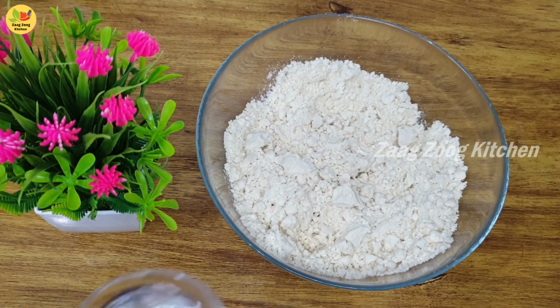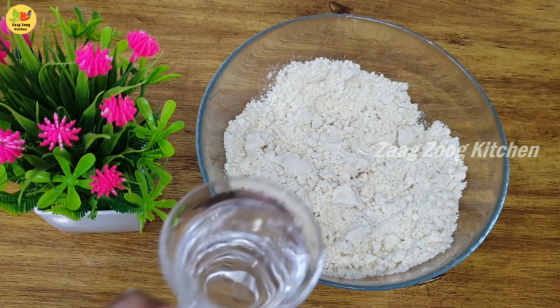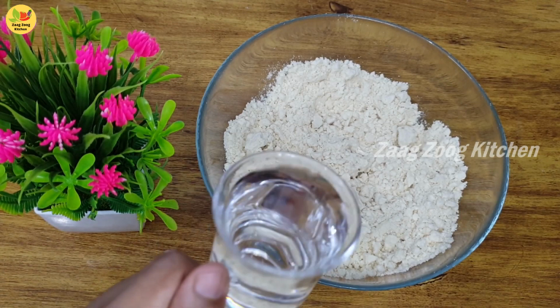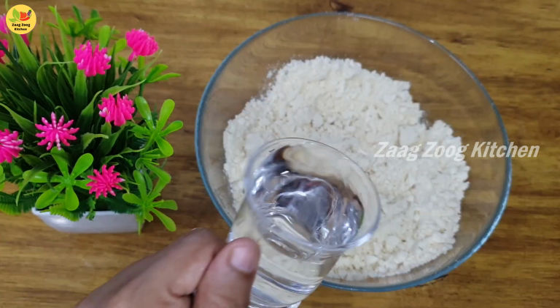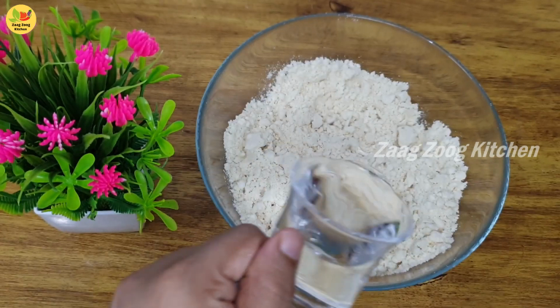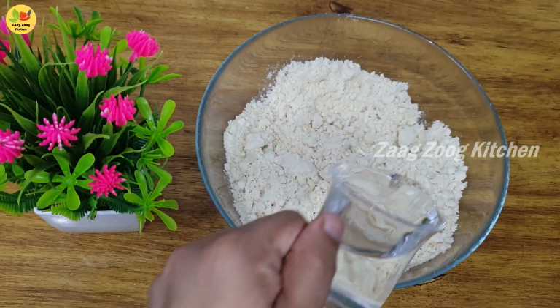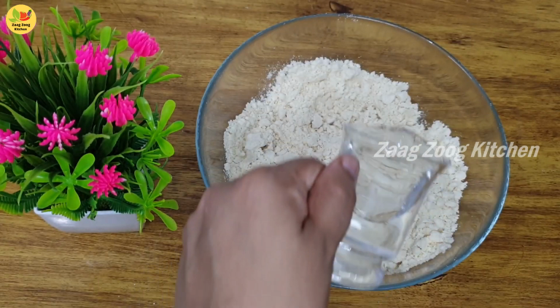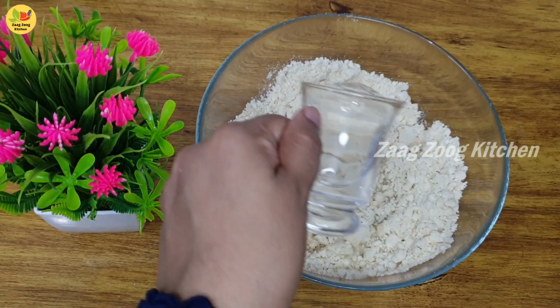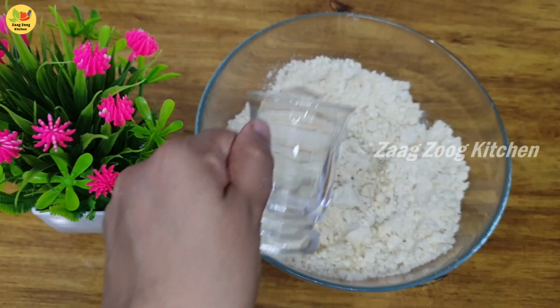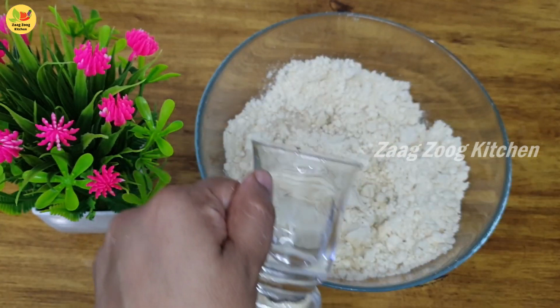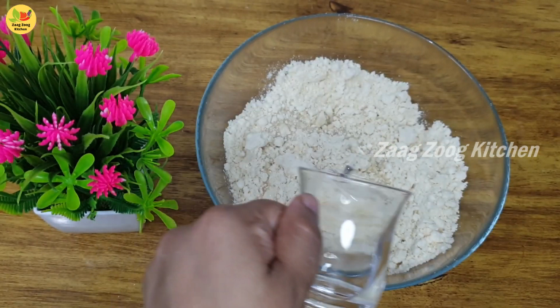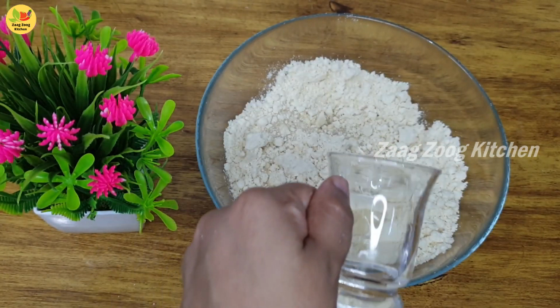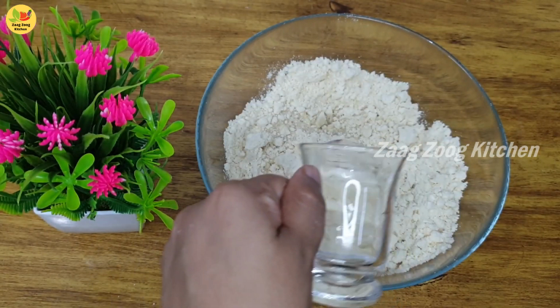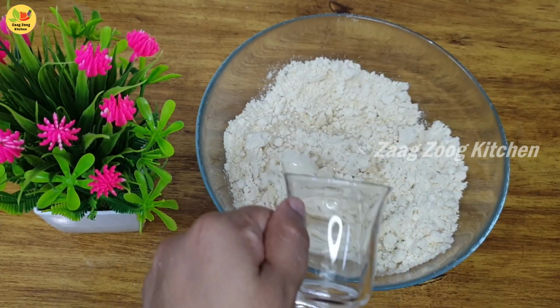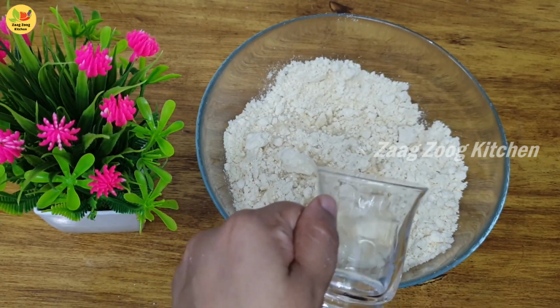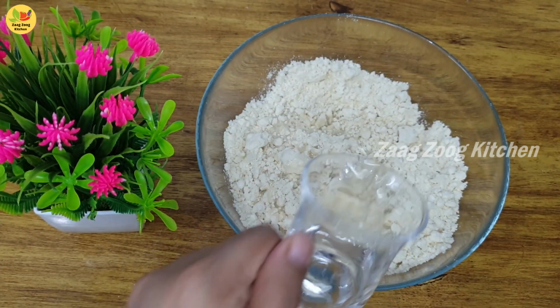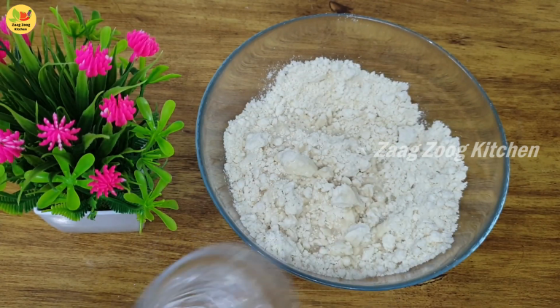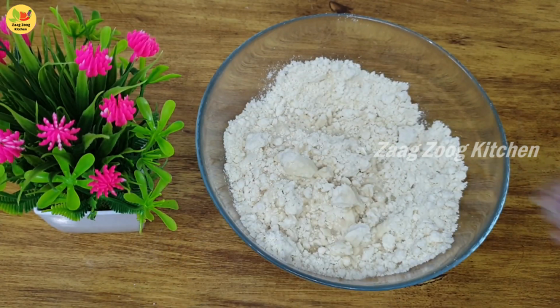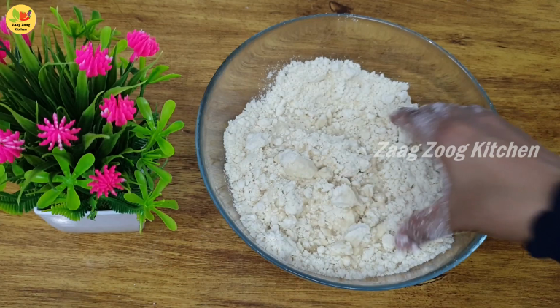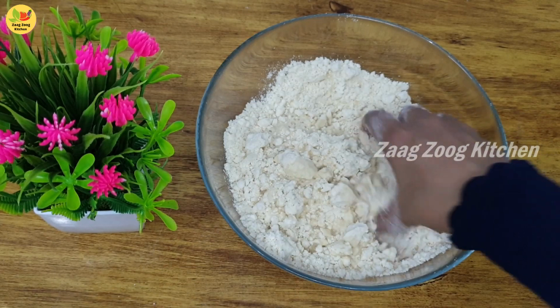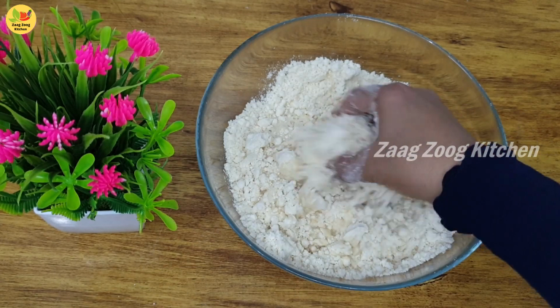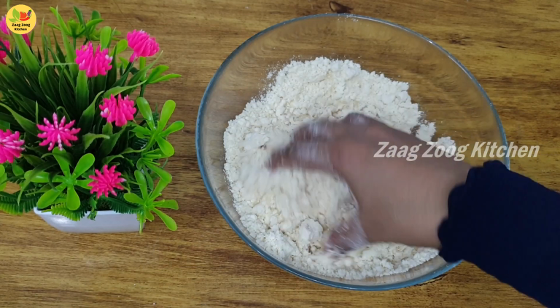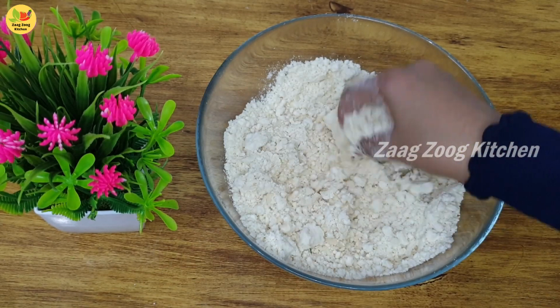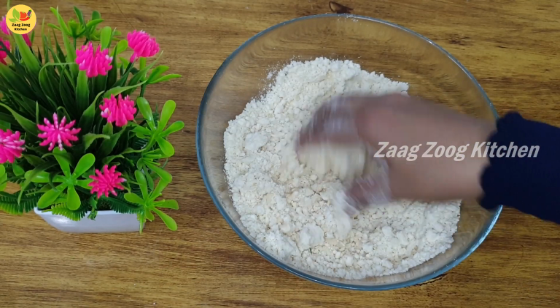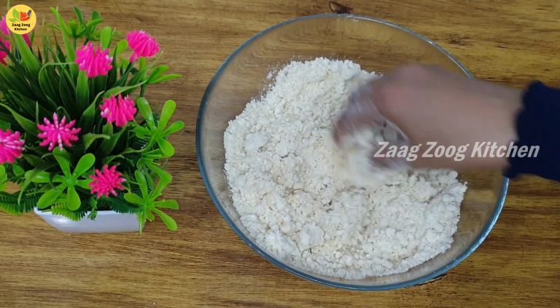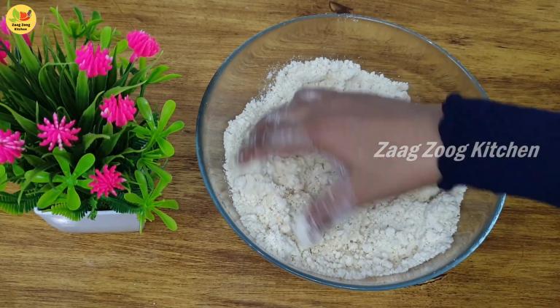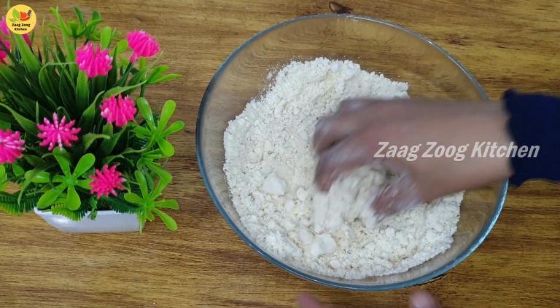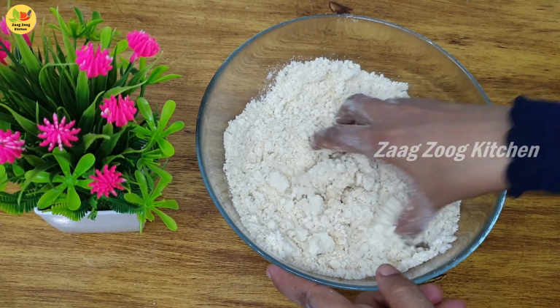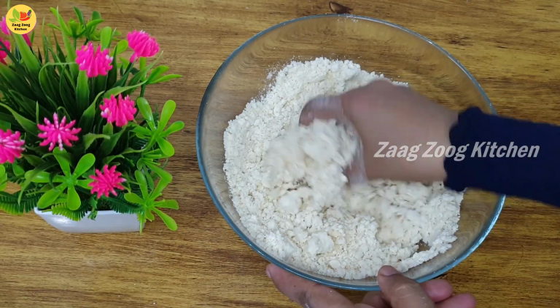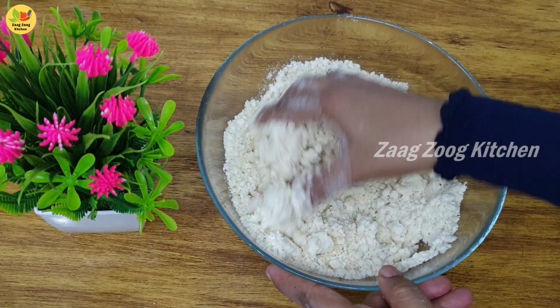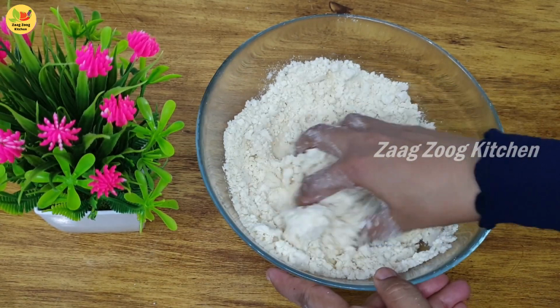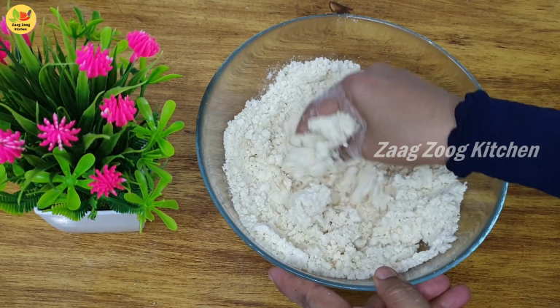Friends, when we mix it well, it will become crisp. Mix it well.